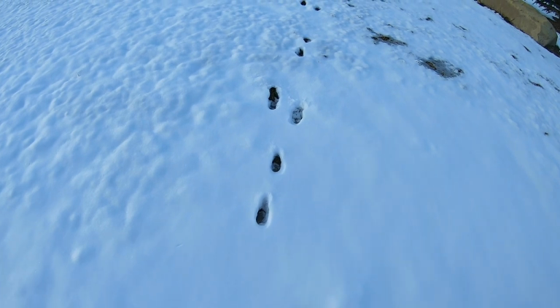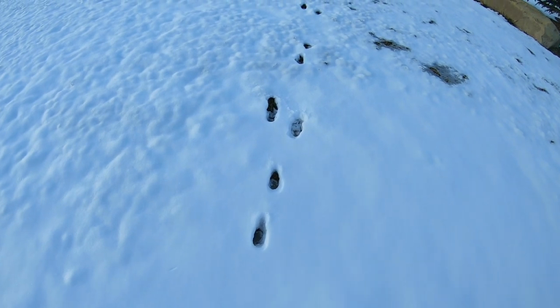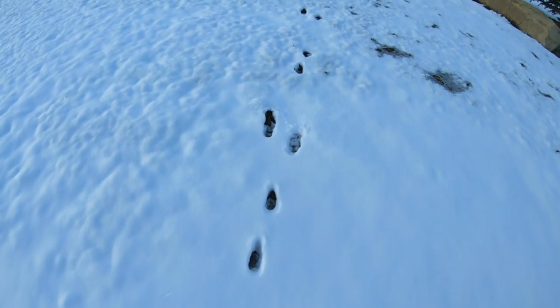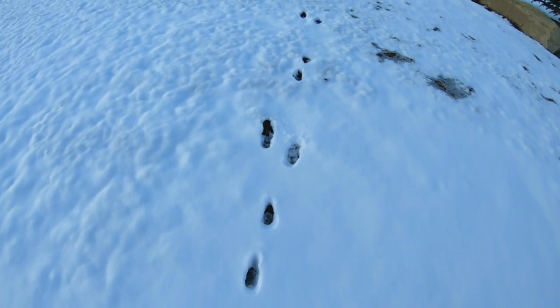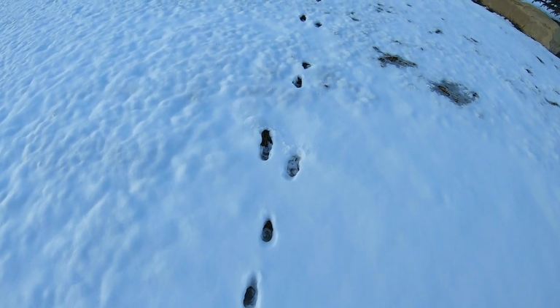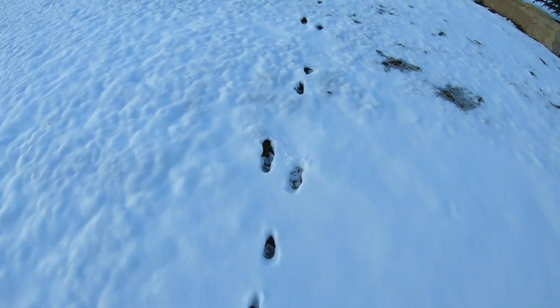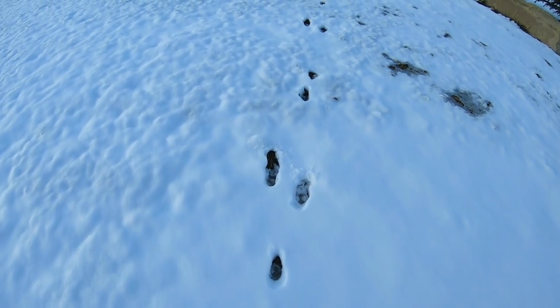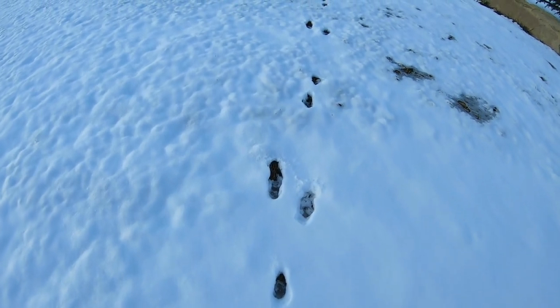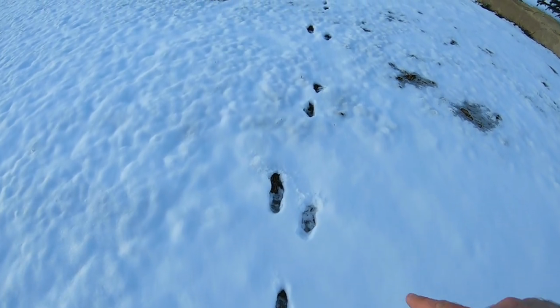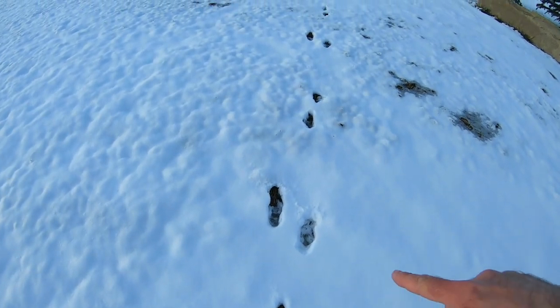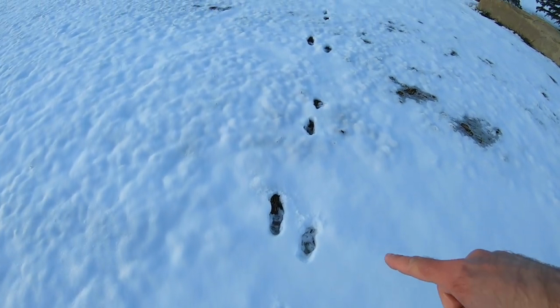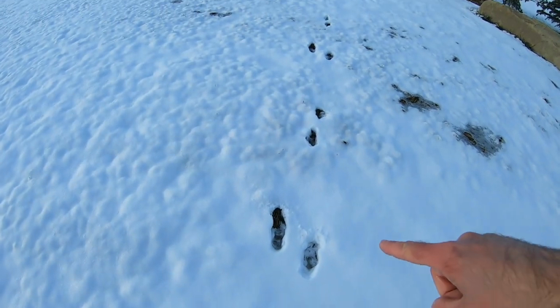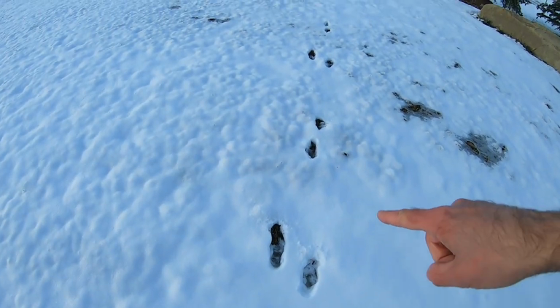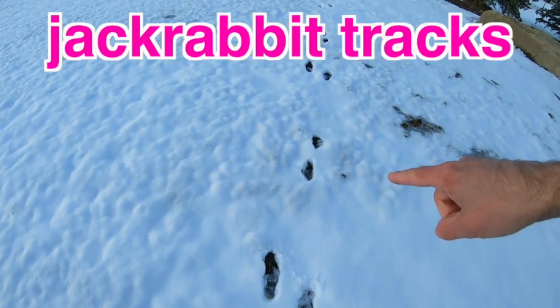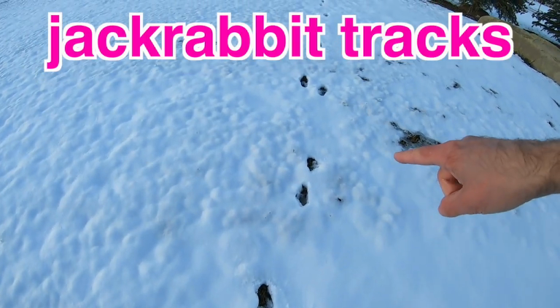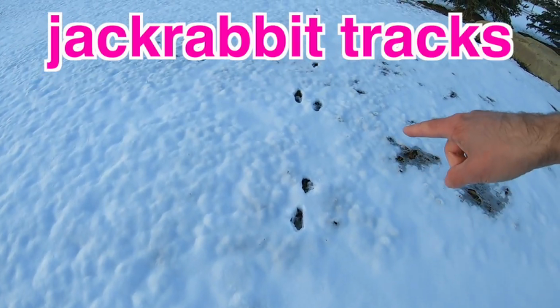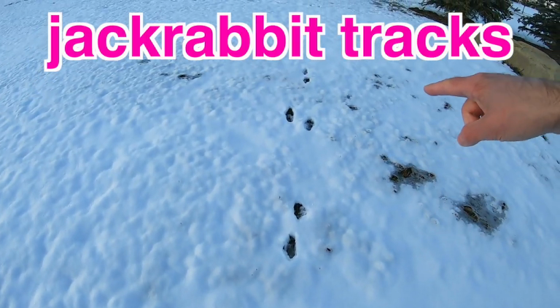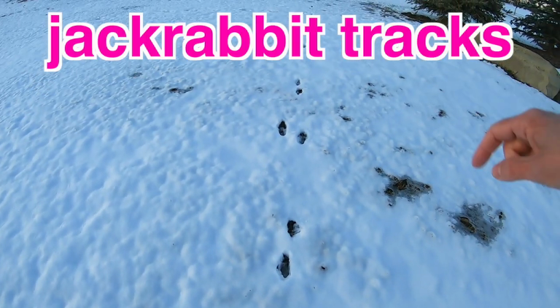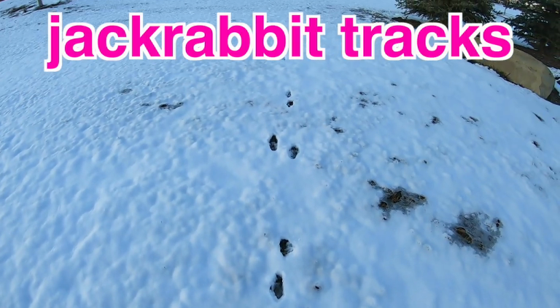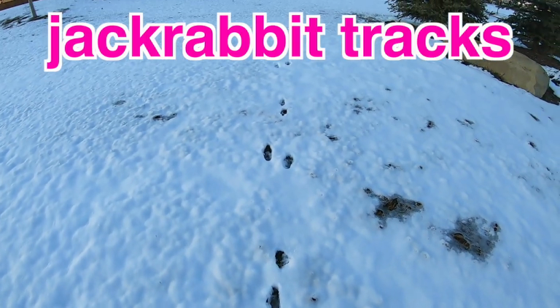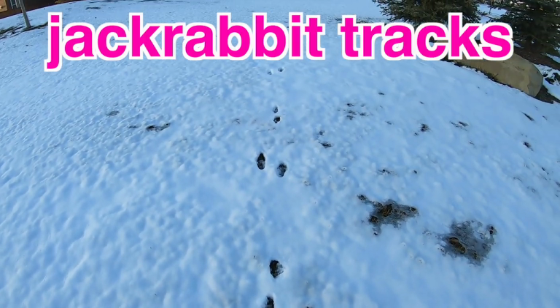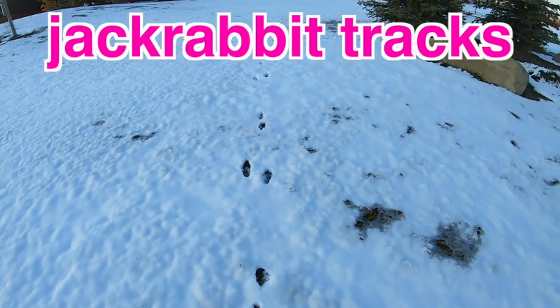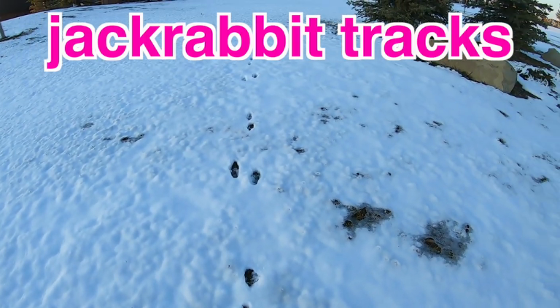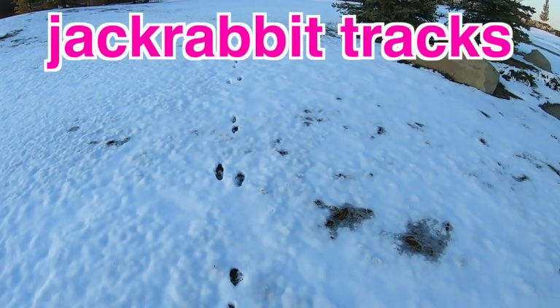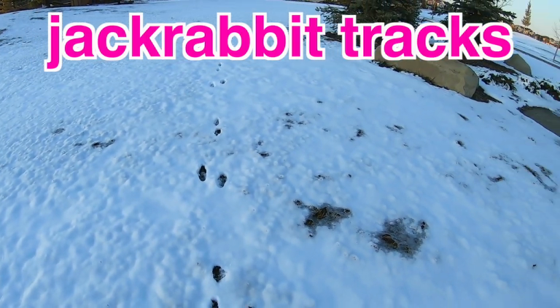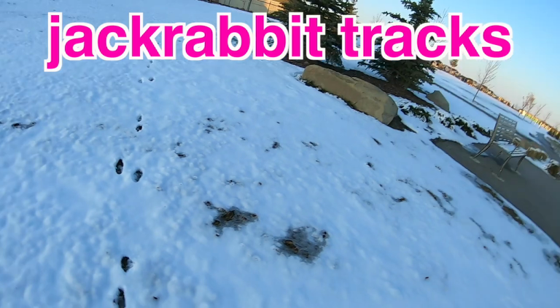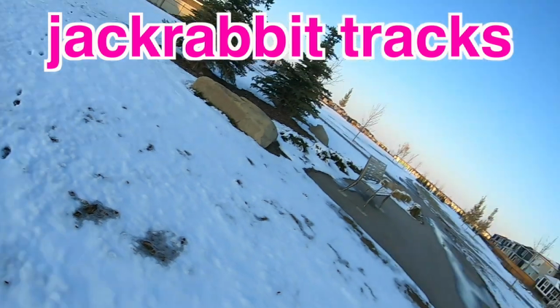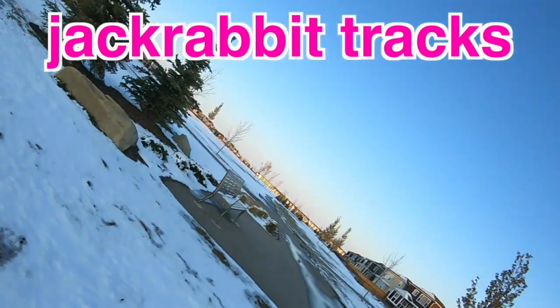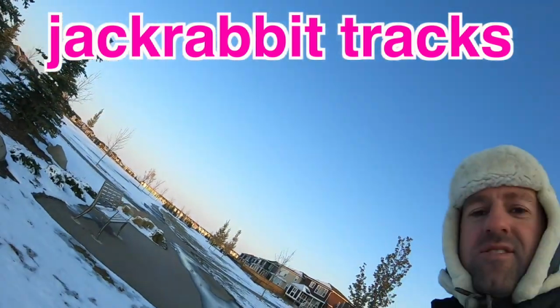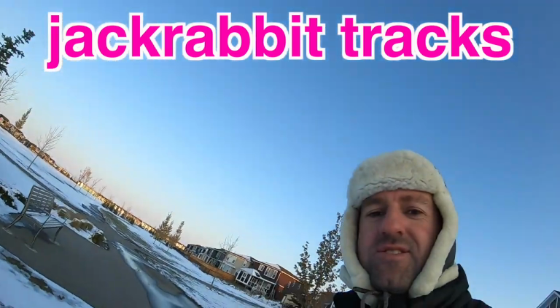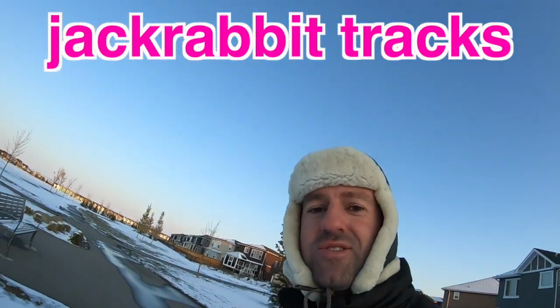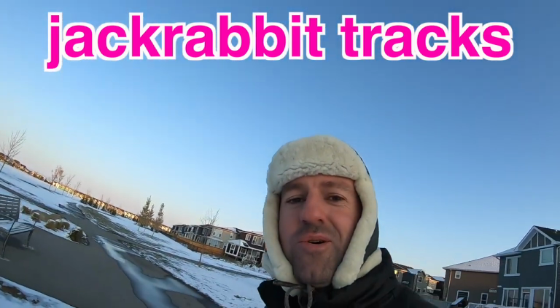Hey guys, take a look at this. I found some jackrabbit tracks here in the snow.